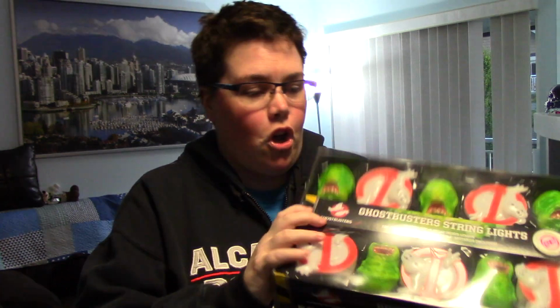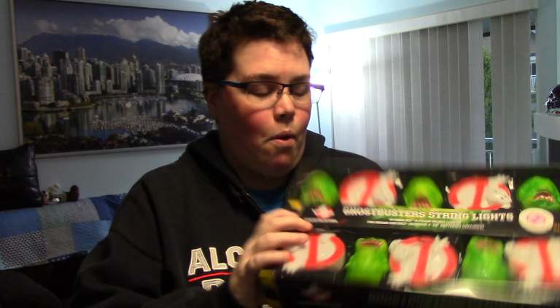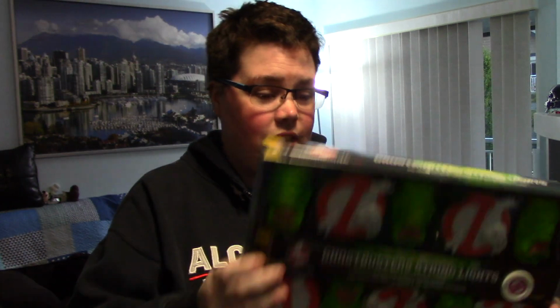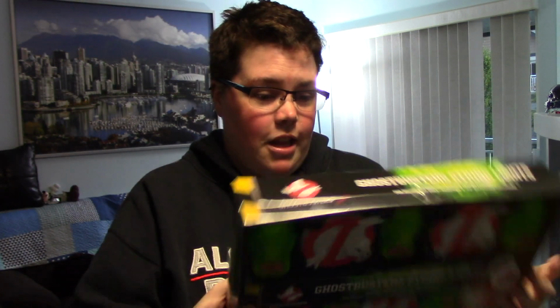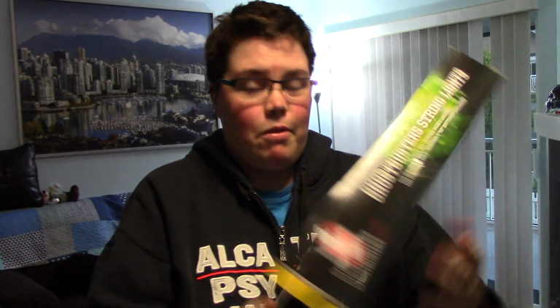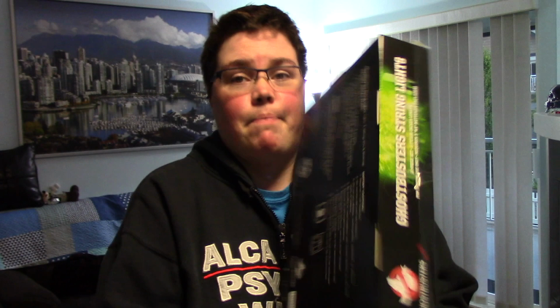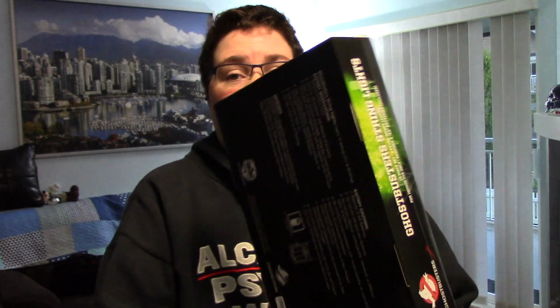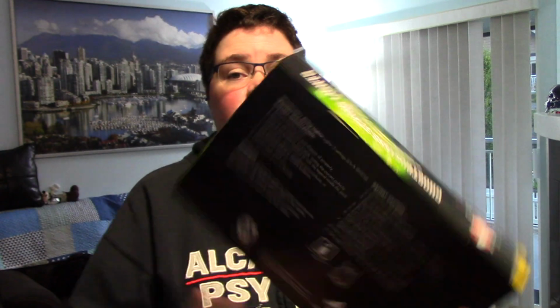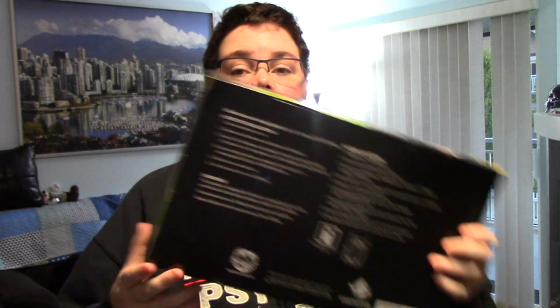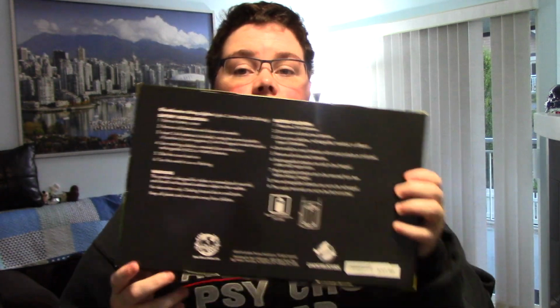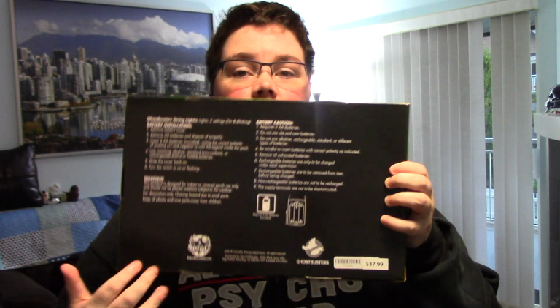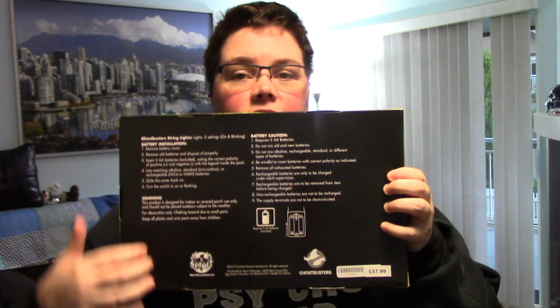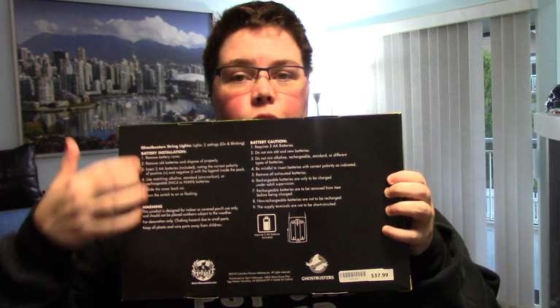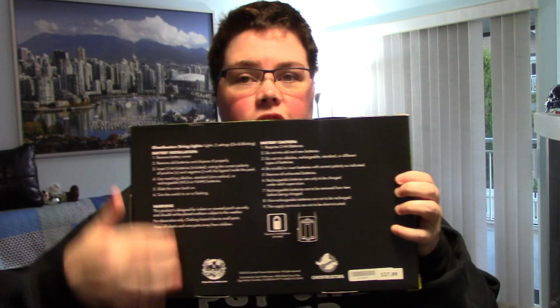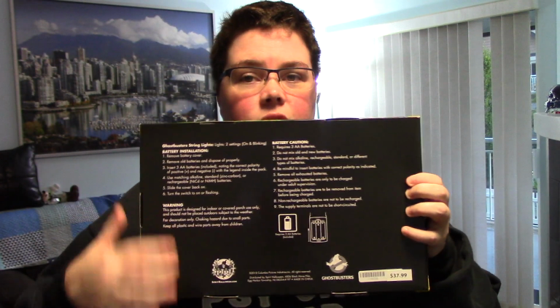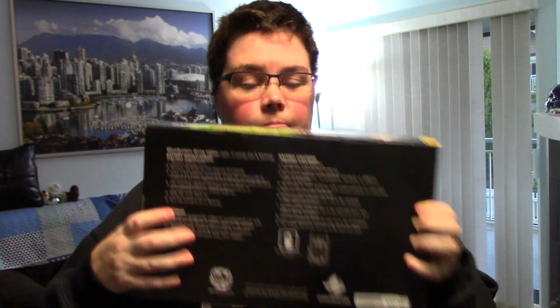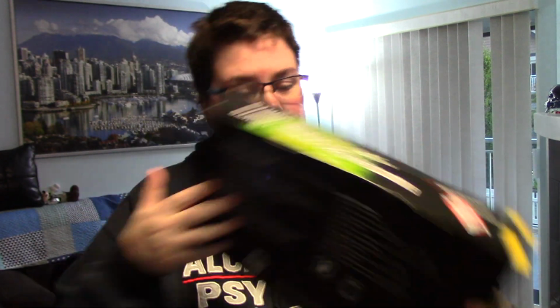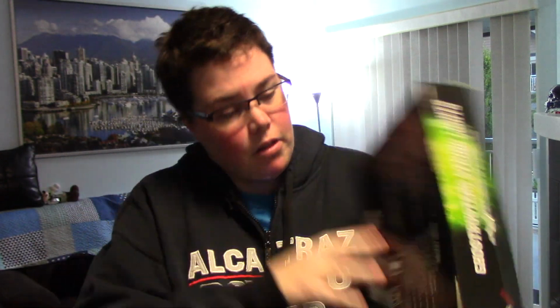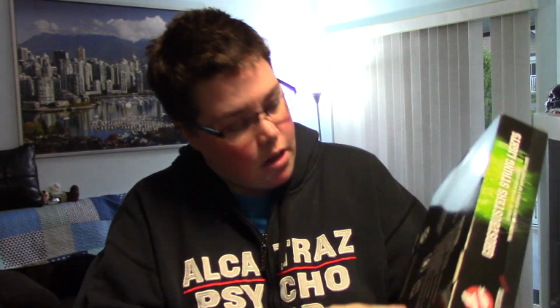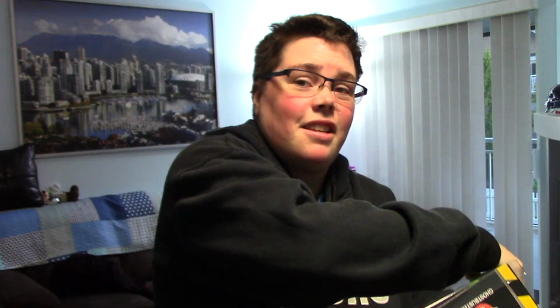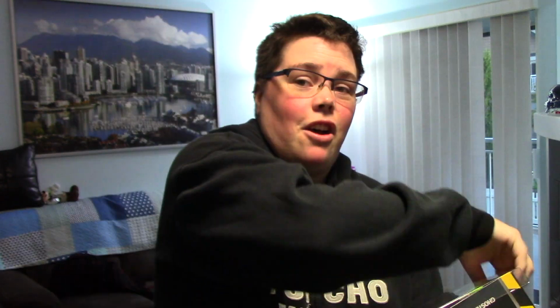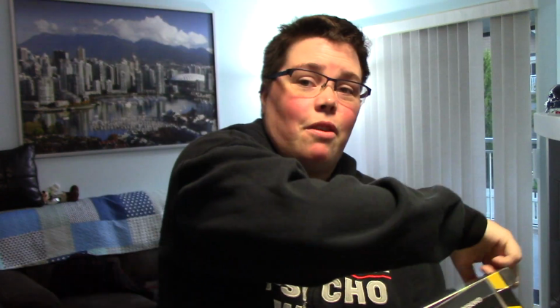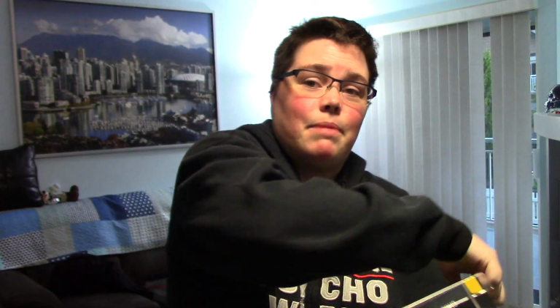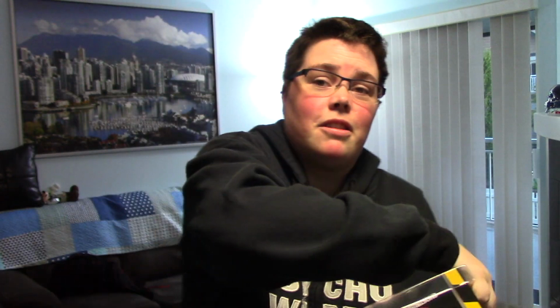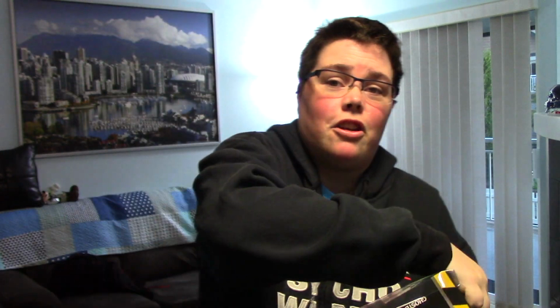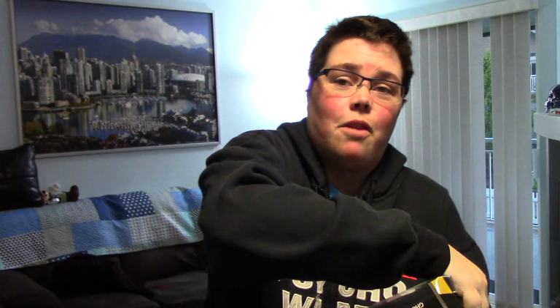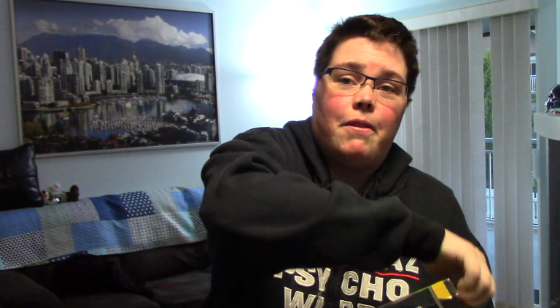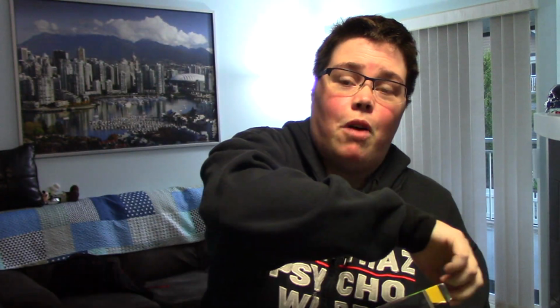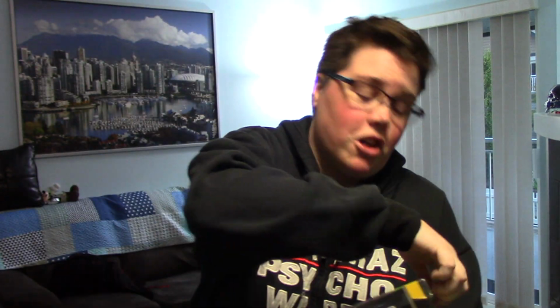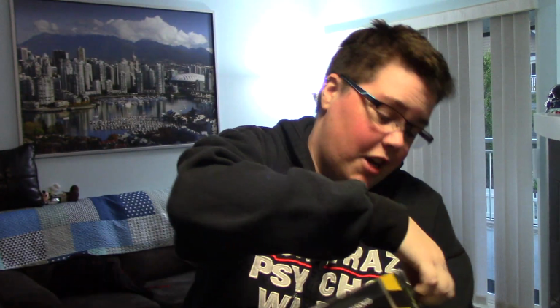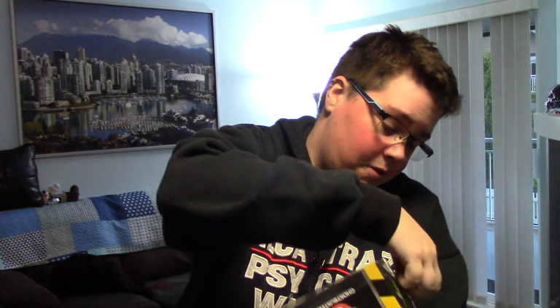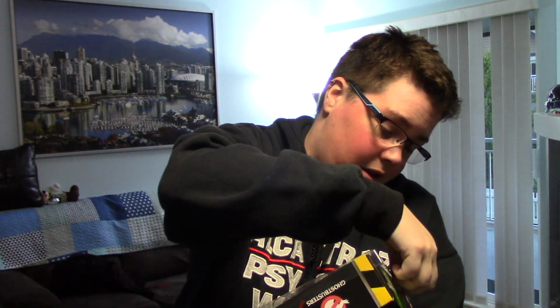So this is what the back looks like — the instructions. You know, Ghostbusters is a good thing to watch all year round.